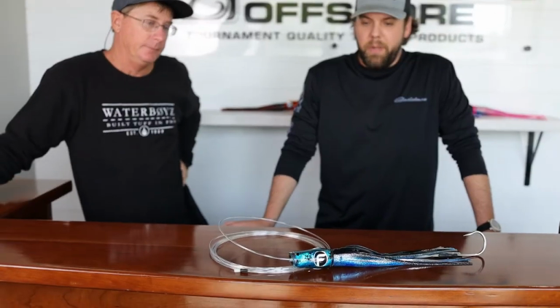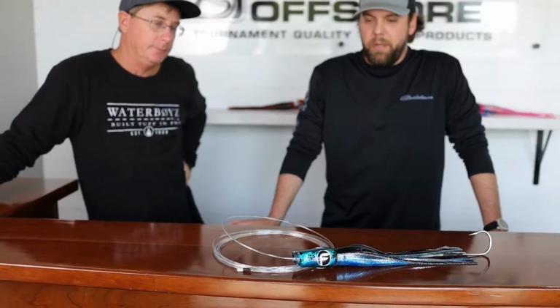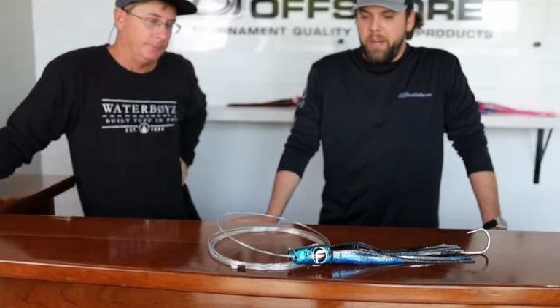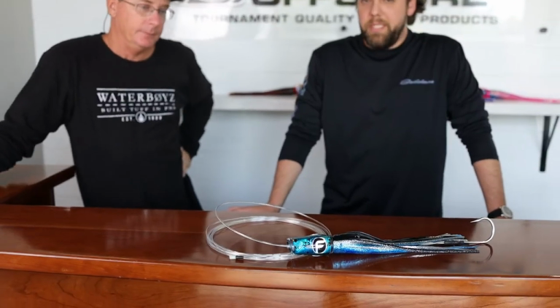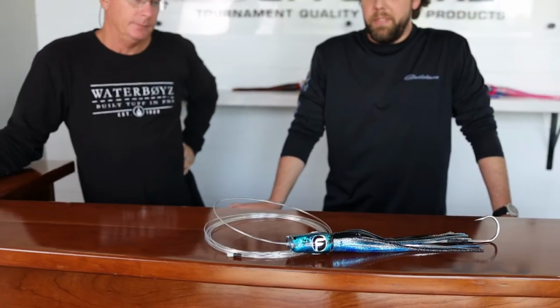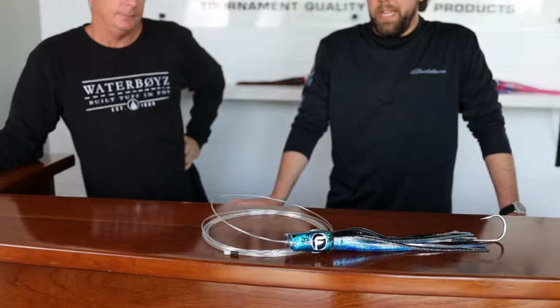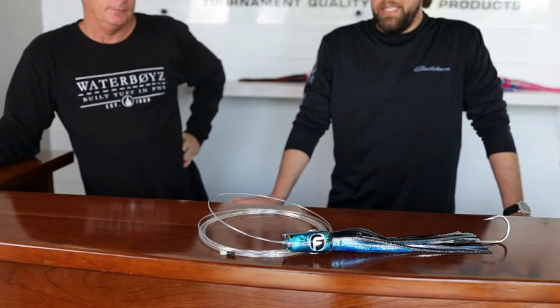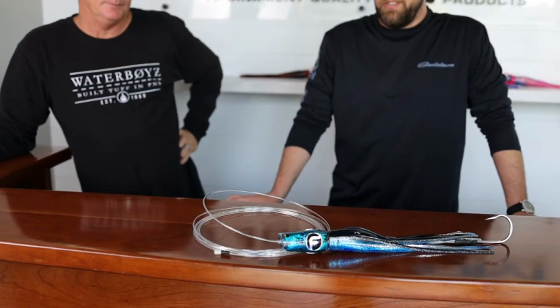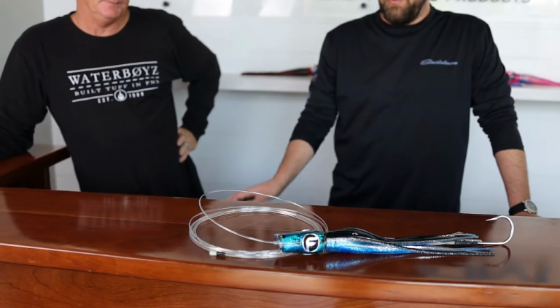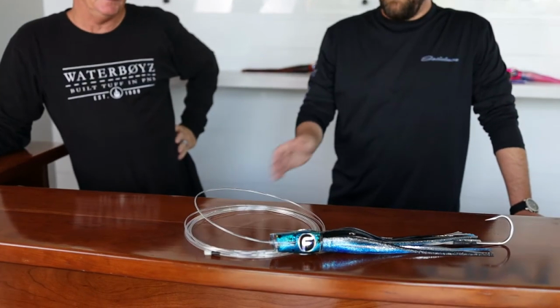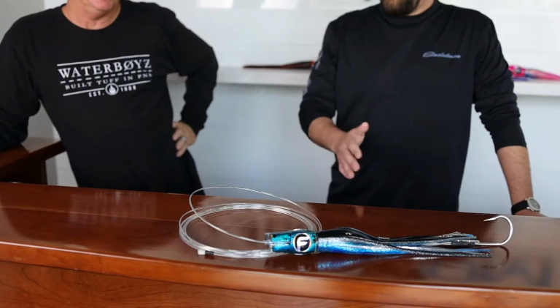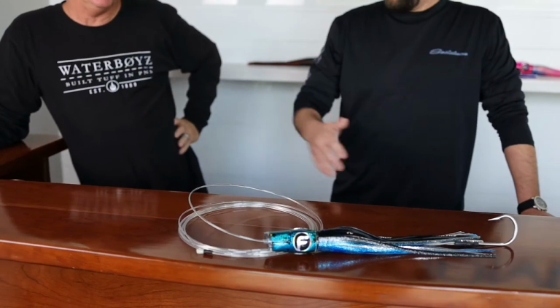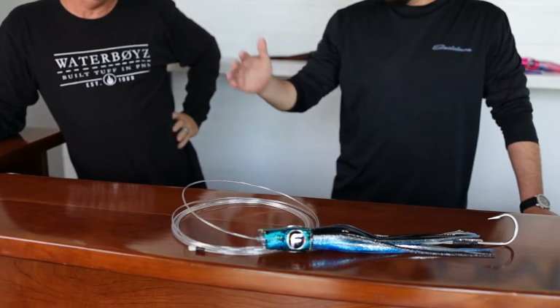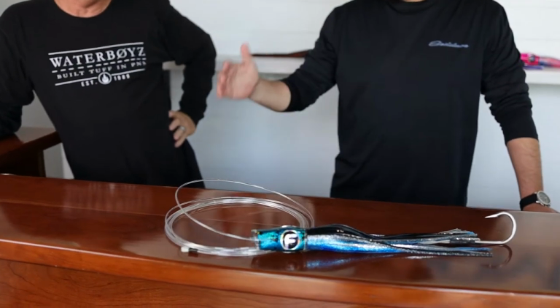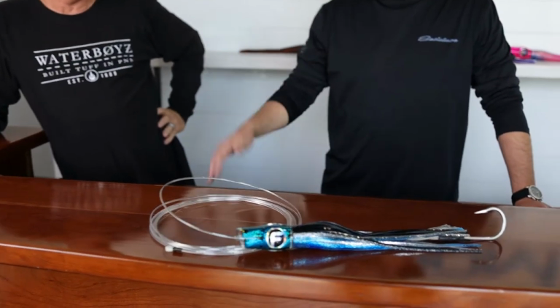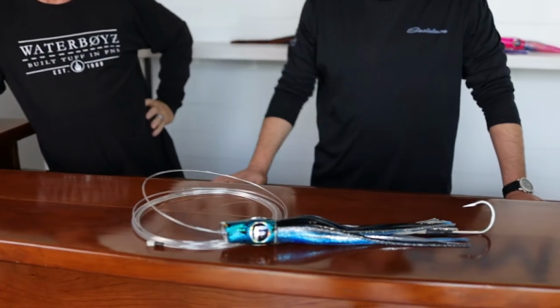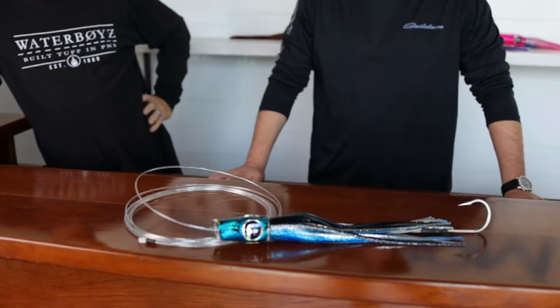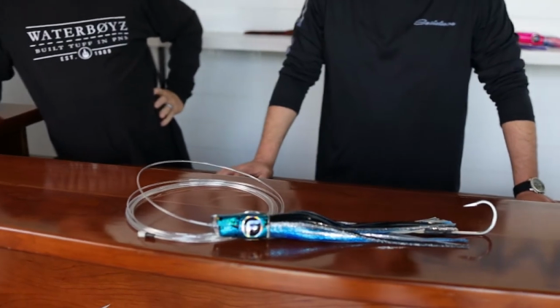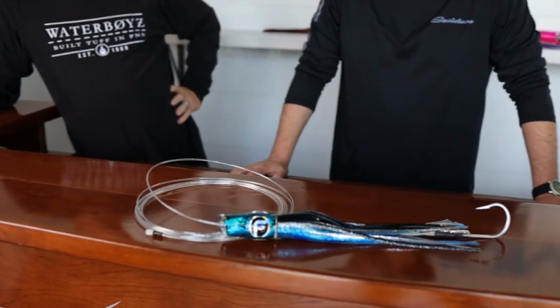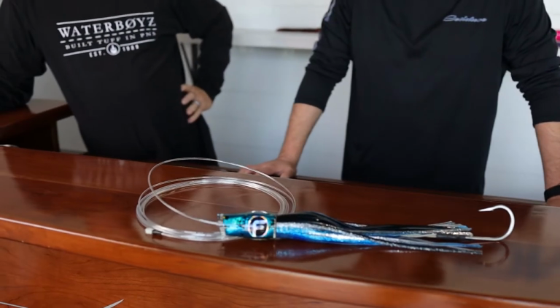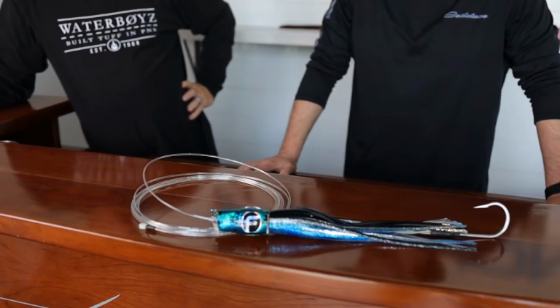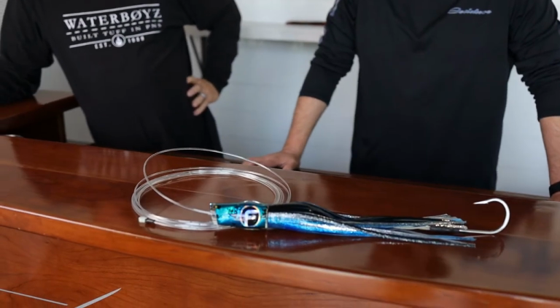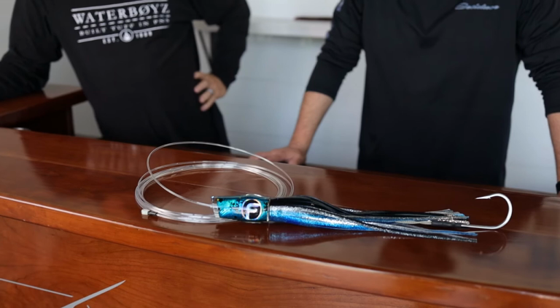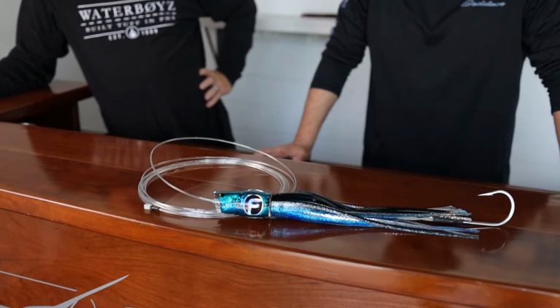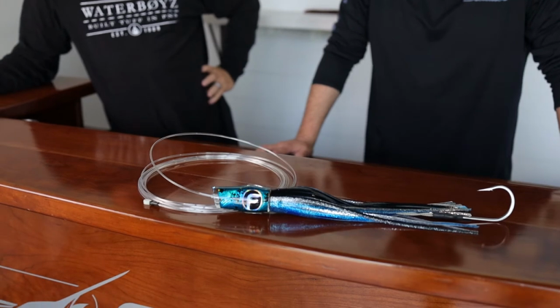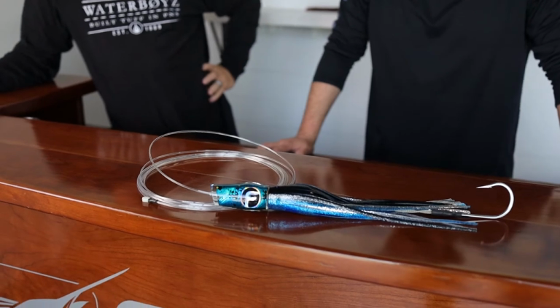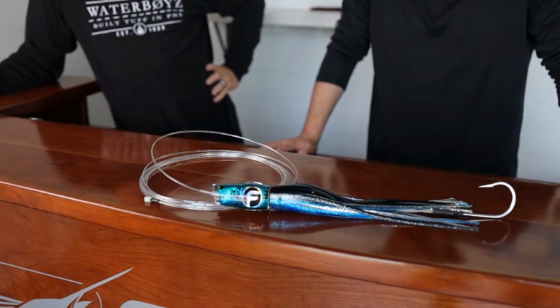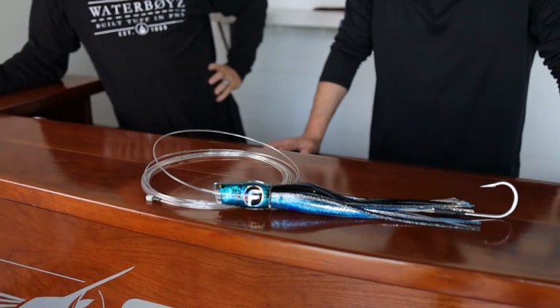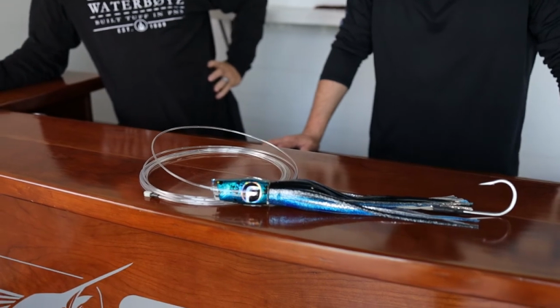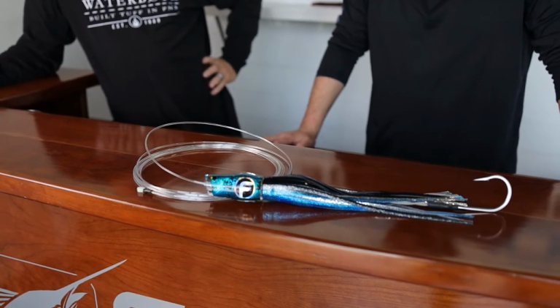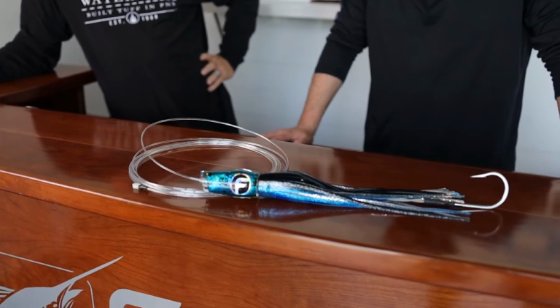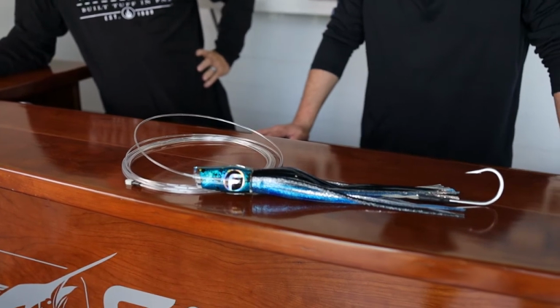Typically running something like this on 50, 80, 130 pound class tackle.